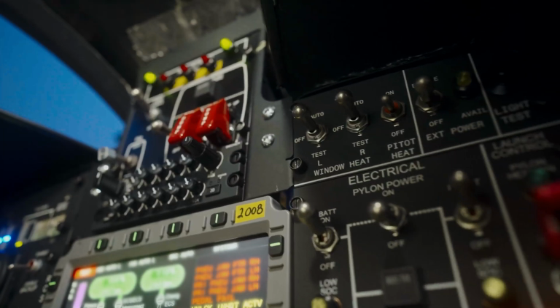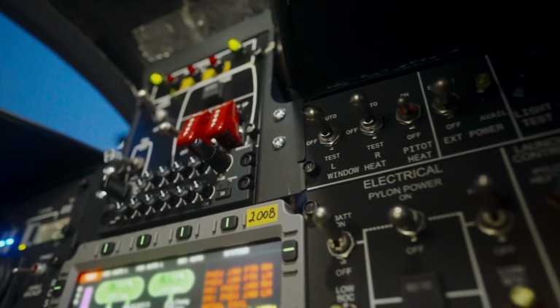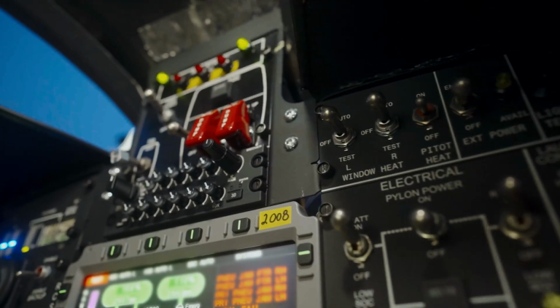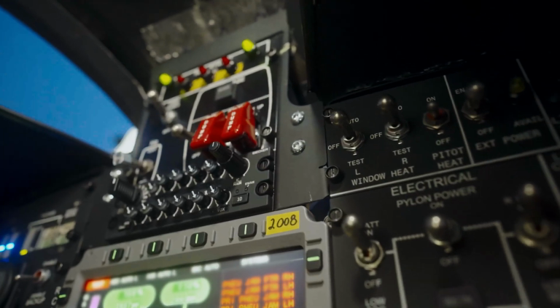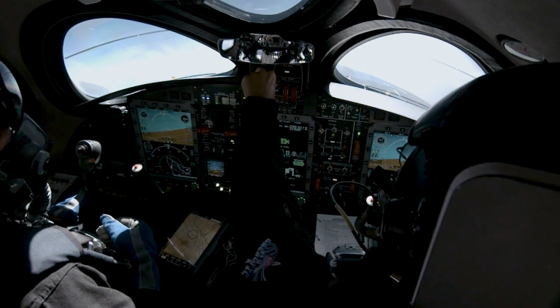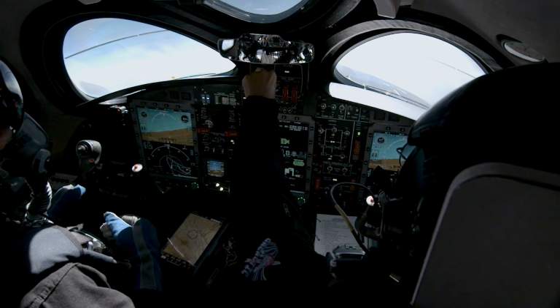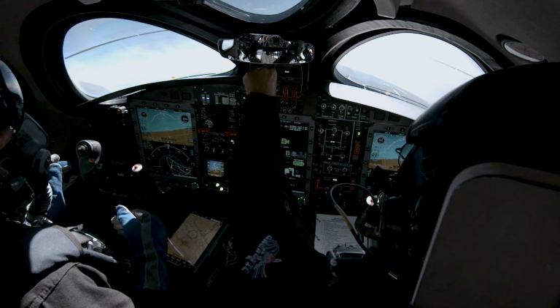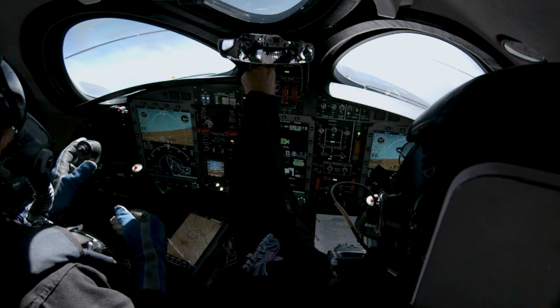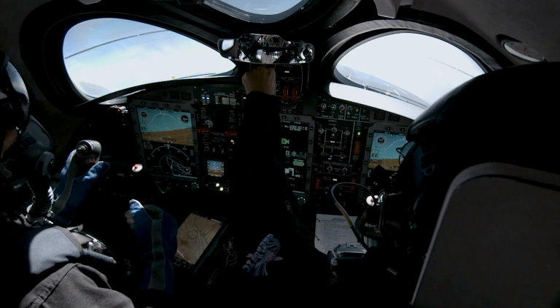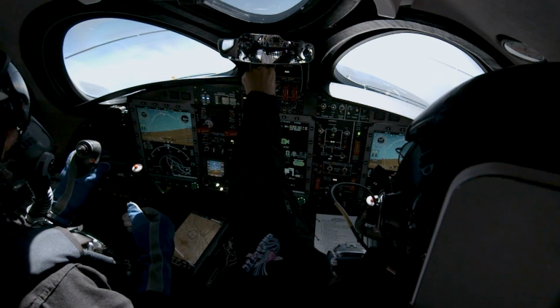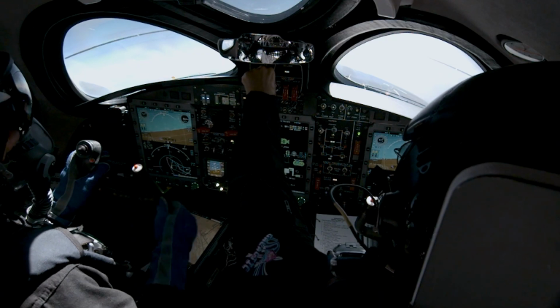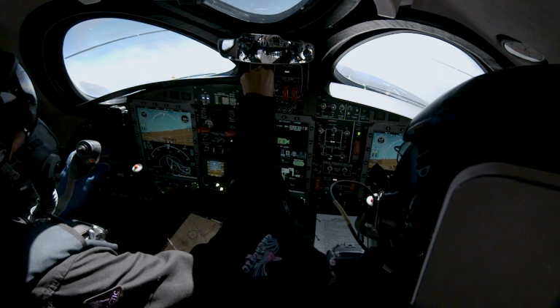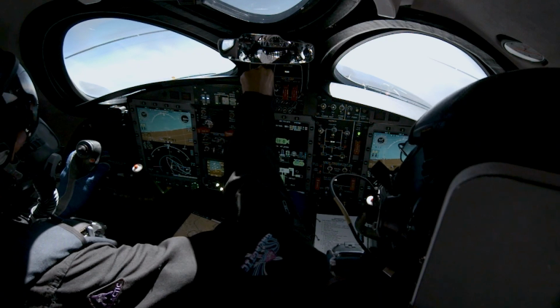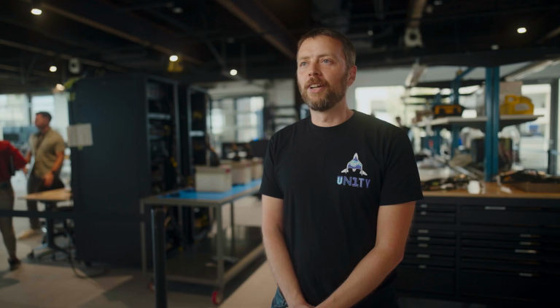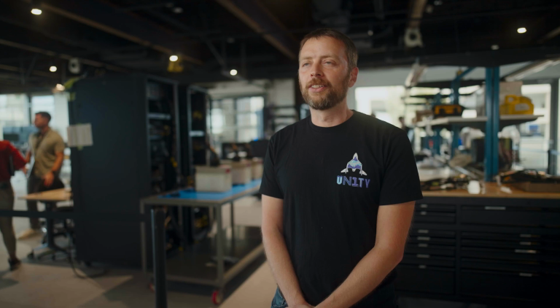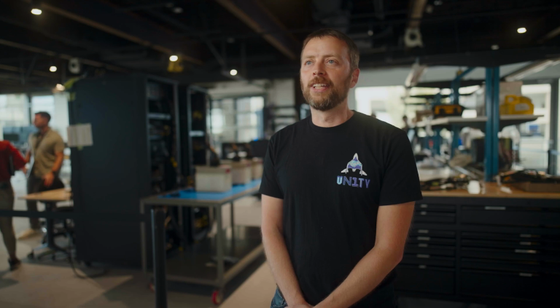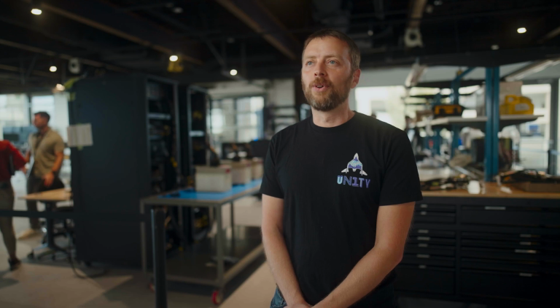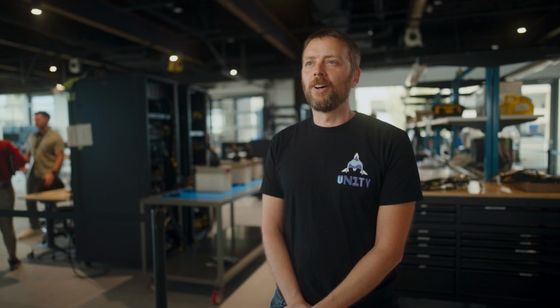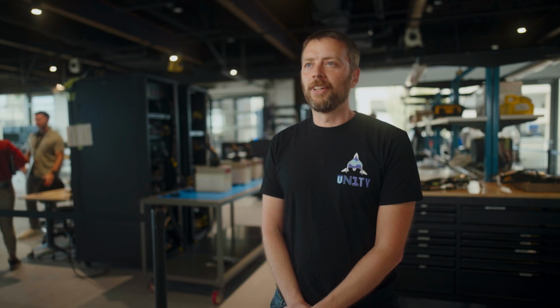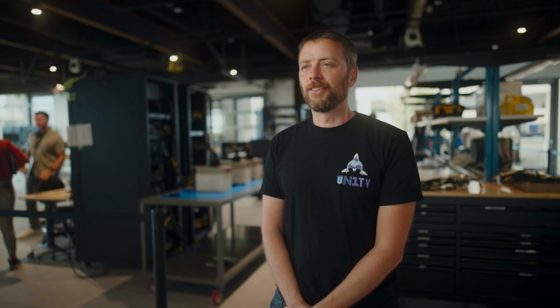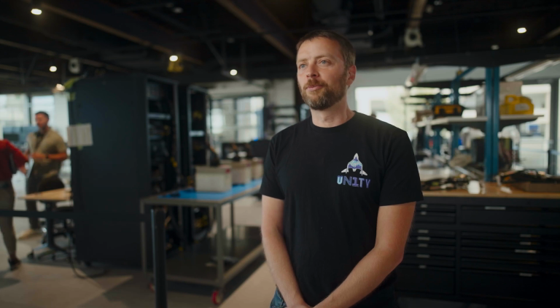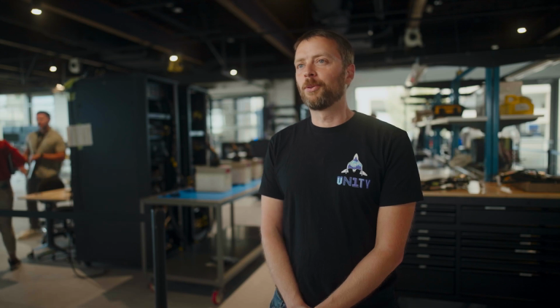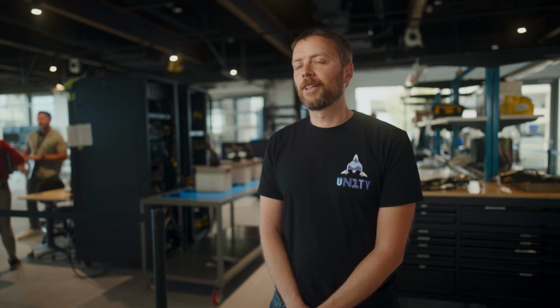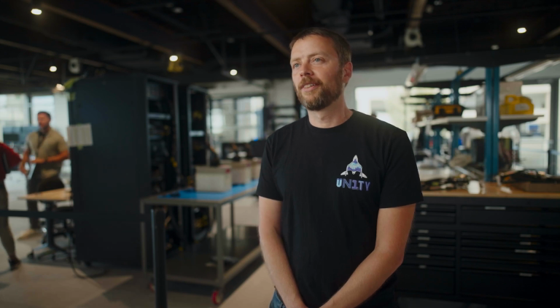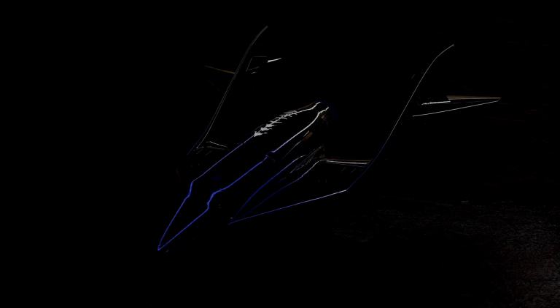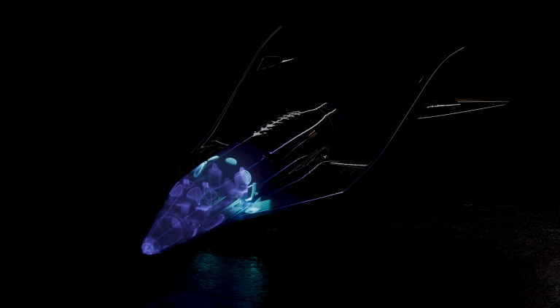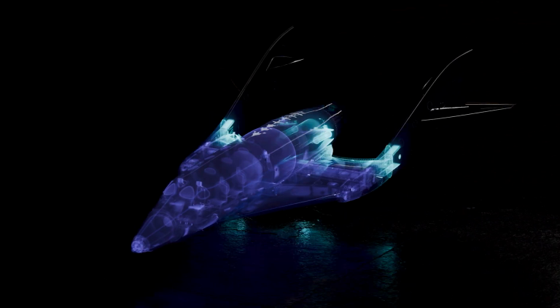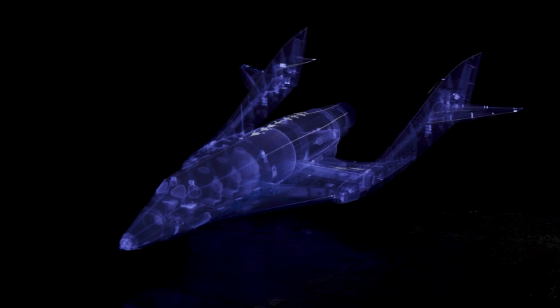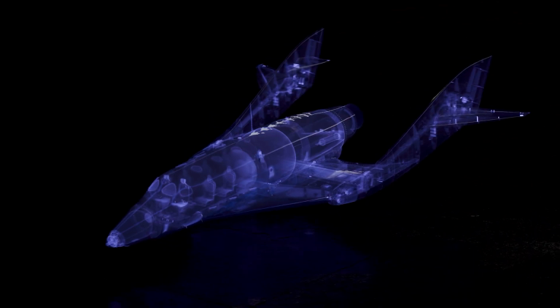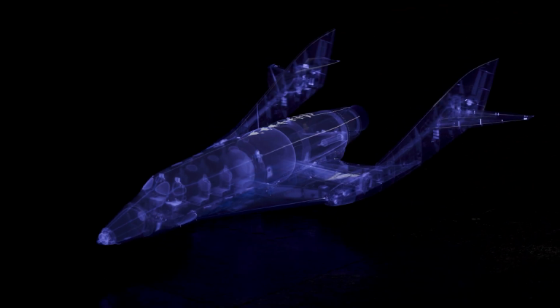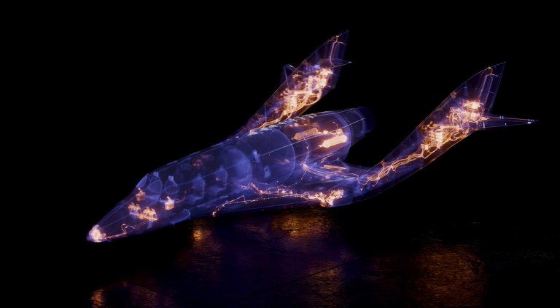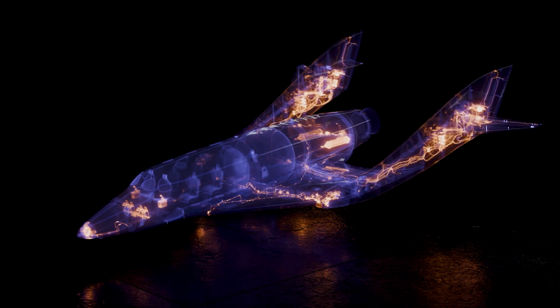Without the avionics system, the spaceship doesn't do very much. The avionics enable all the other systems to work. It's the nervous system of the spaceship.